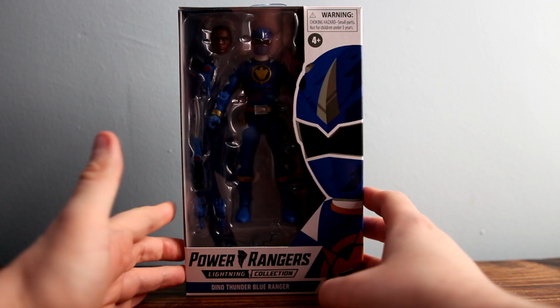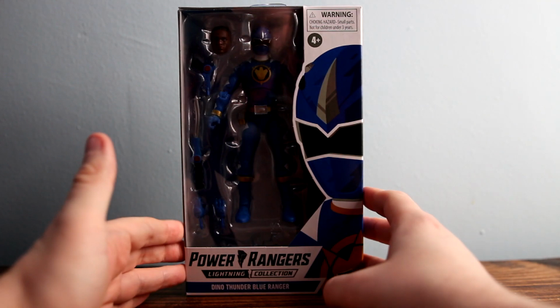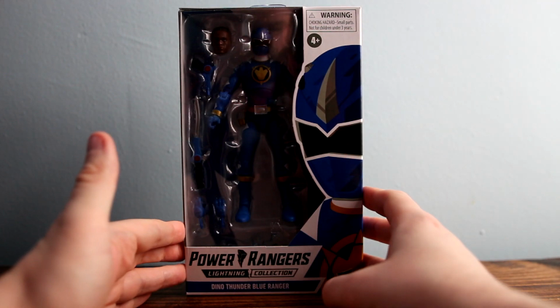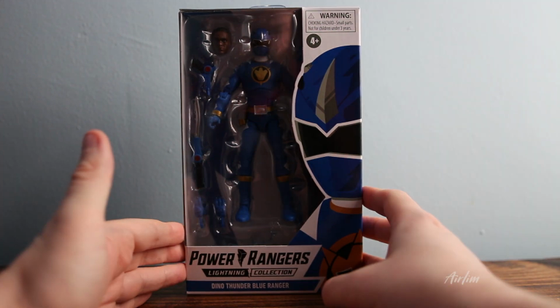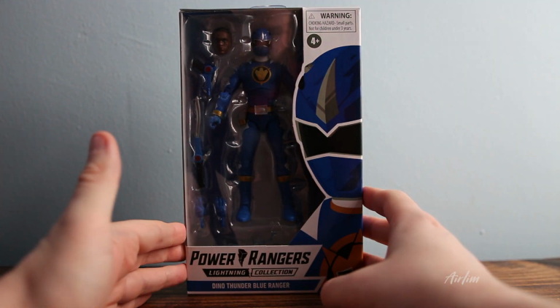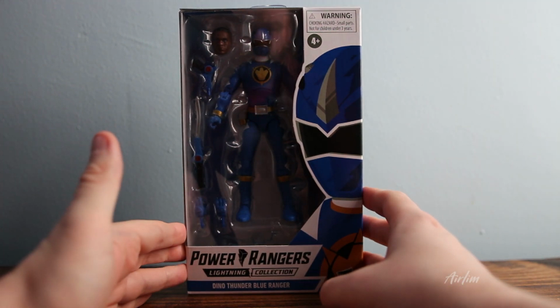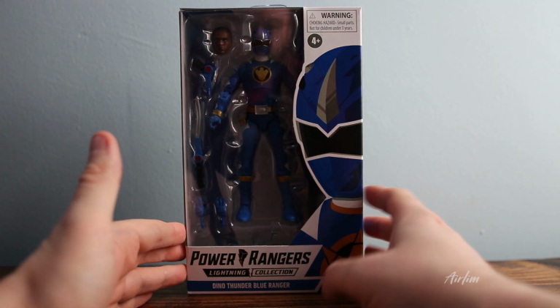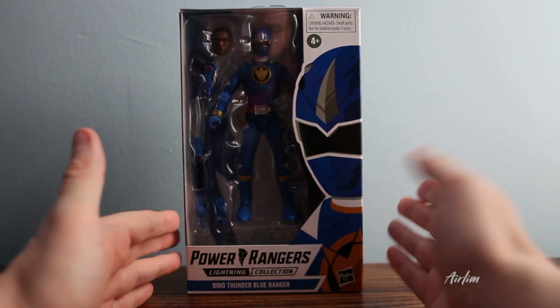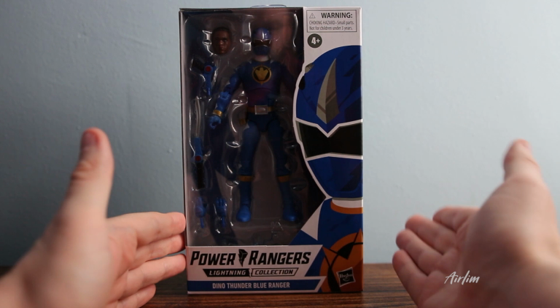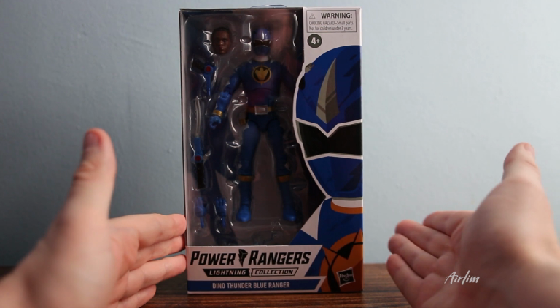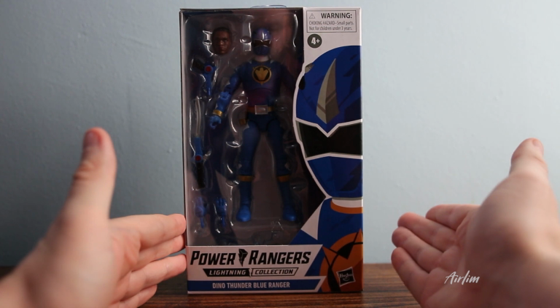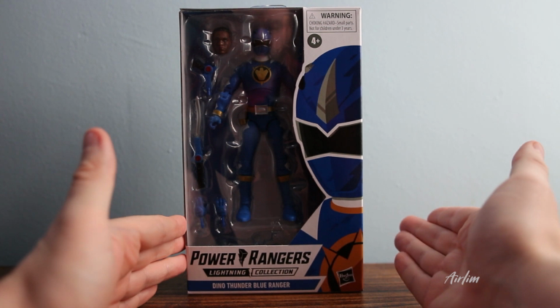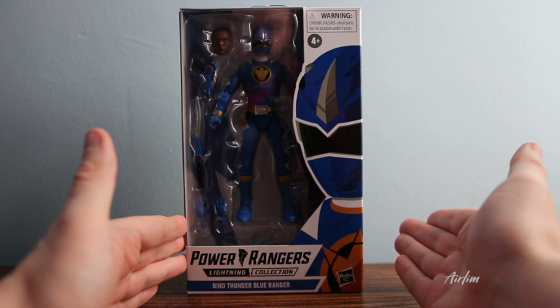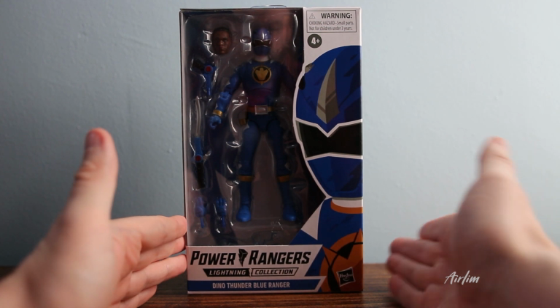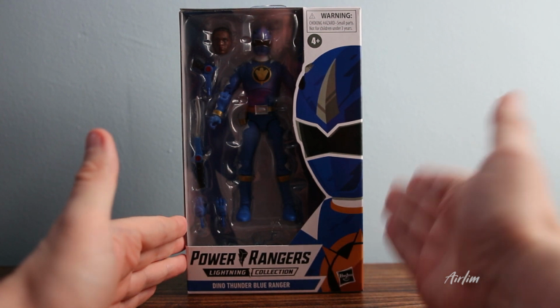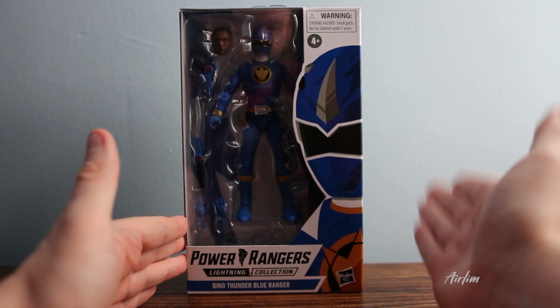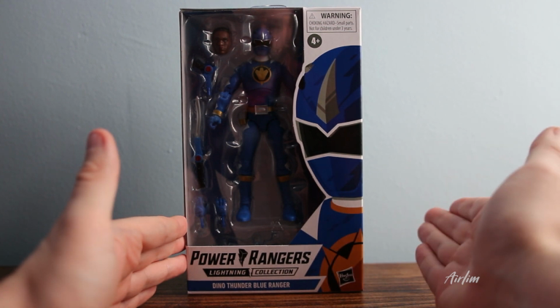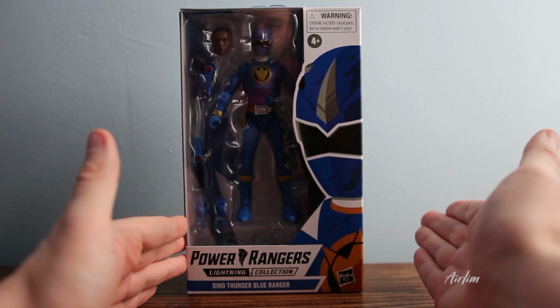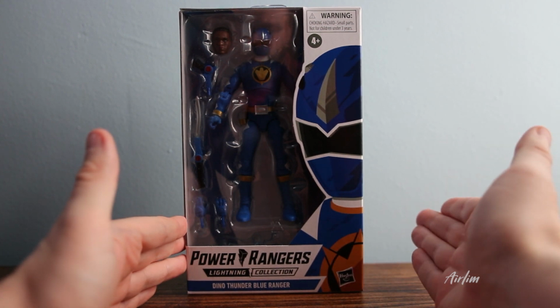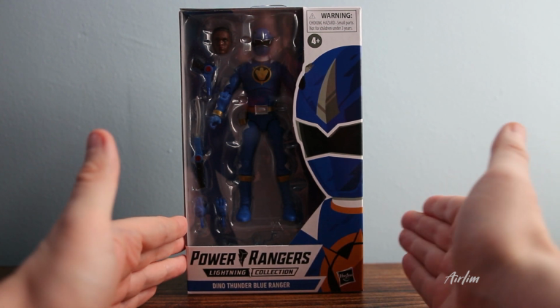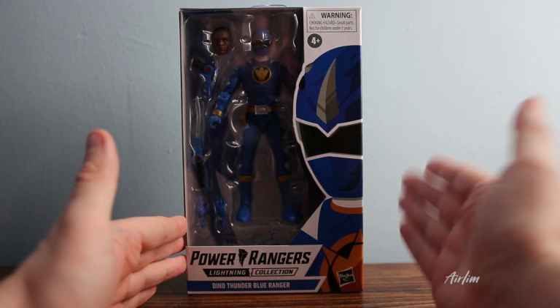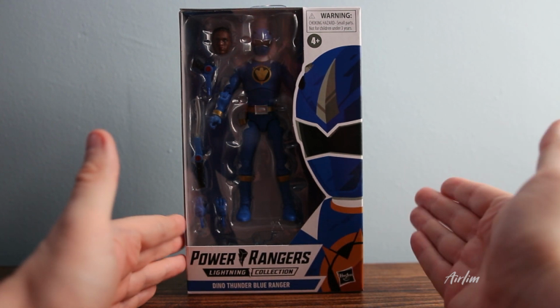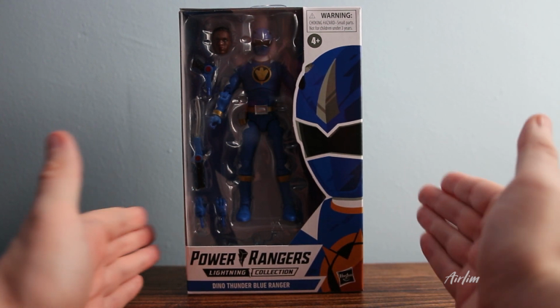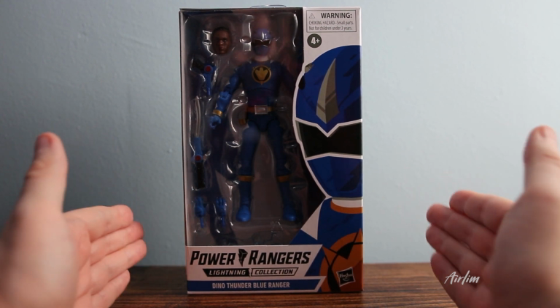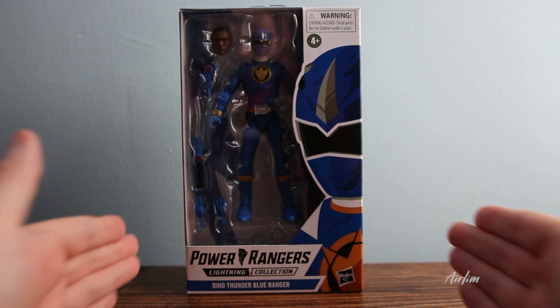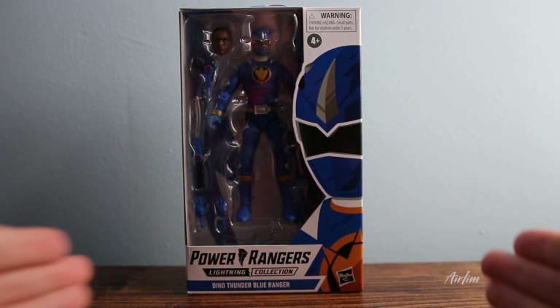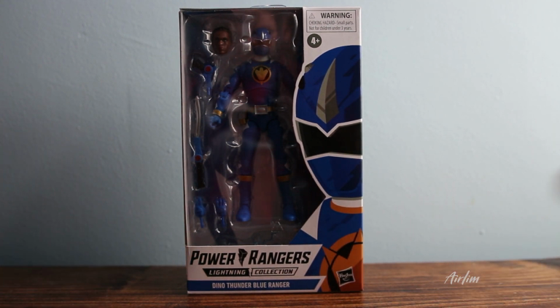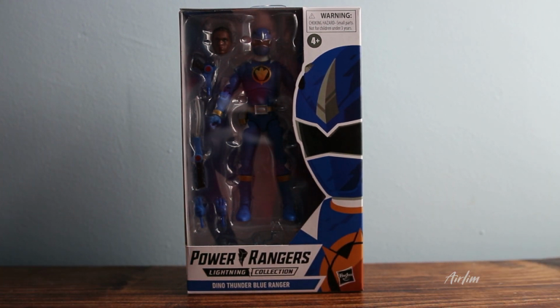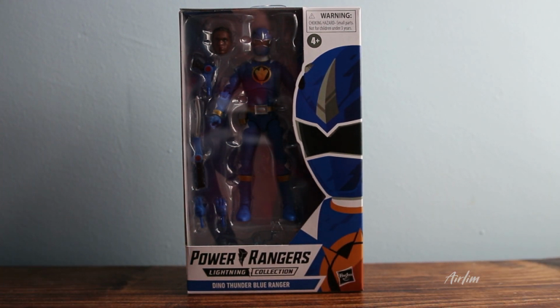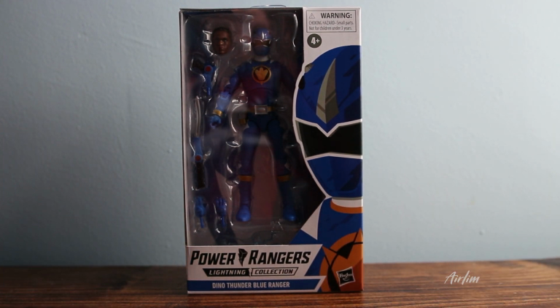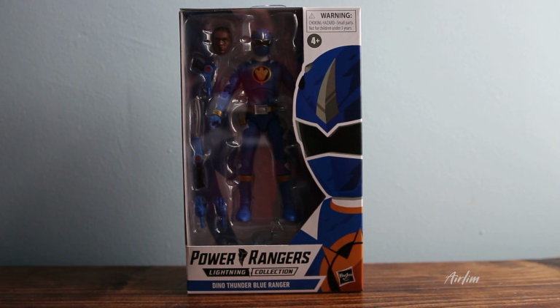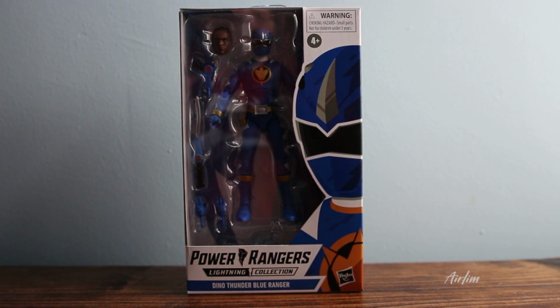Hello, here is Ethan. This is Dino Thunder Blue. He looks really cool. Let's have a look at him and see what we've got.